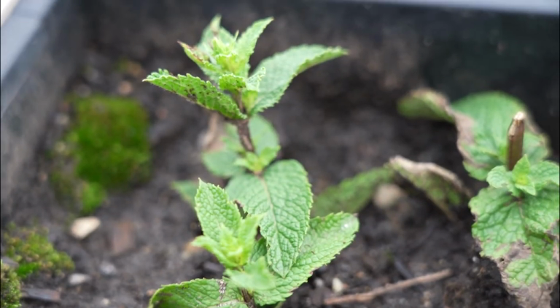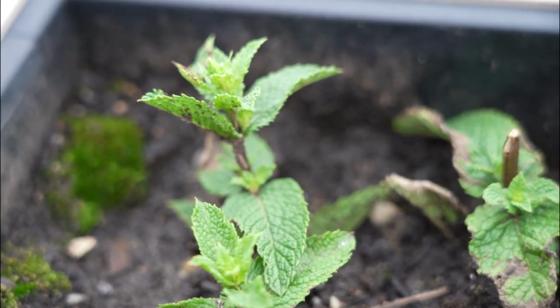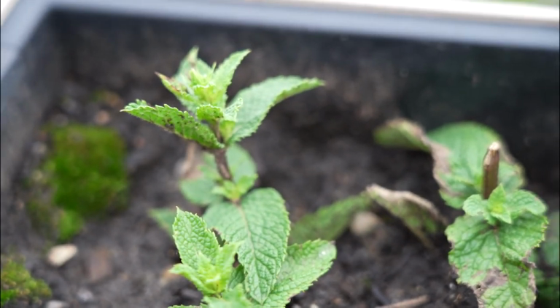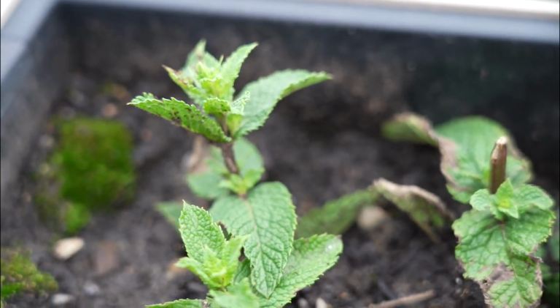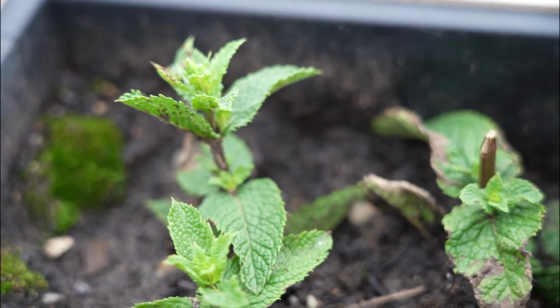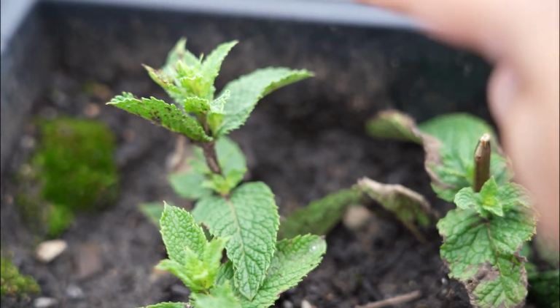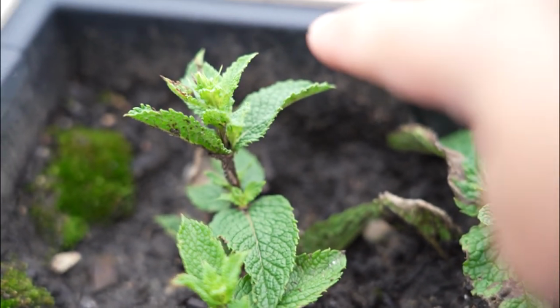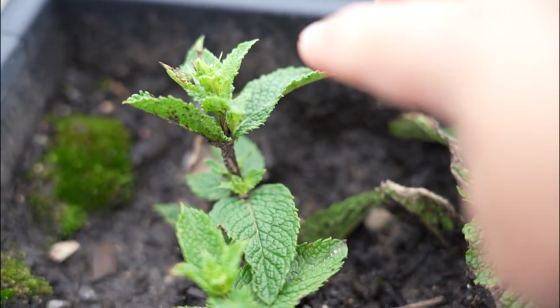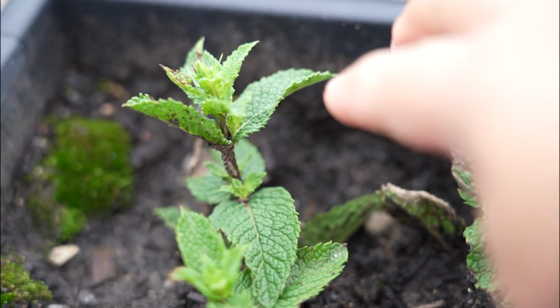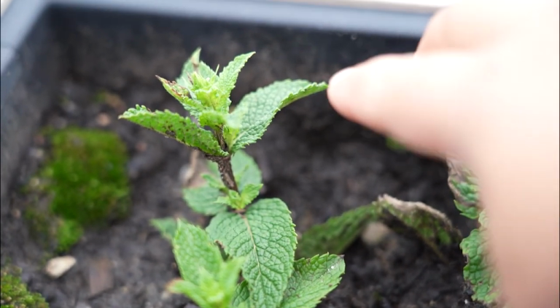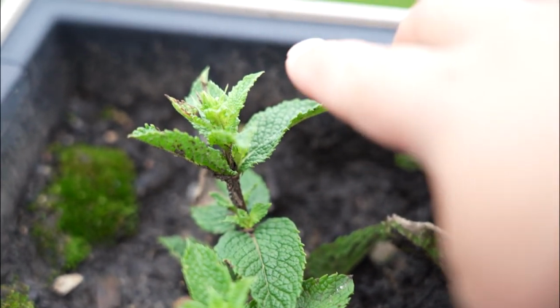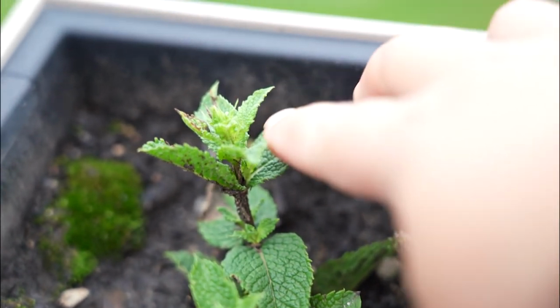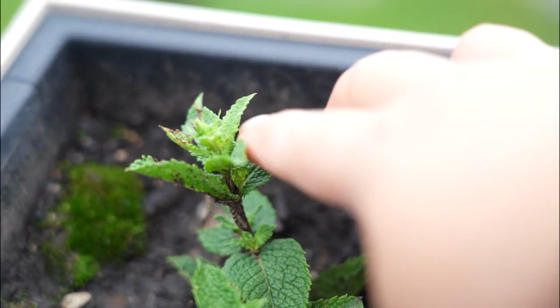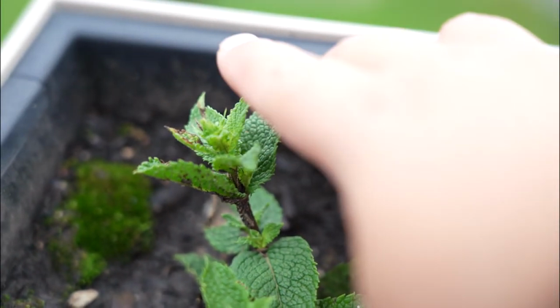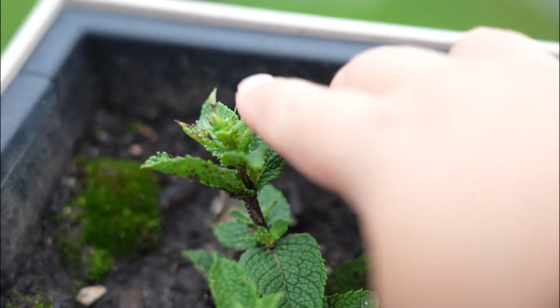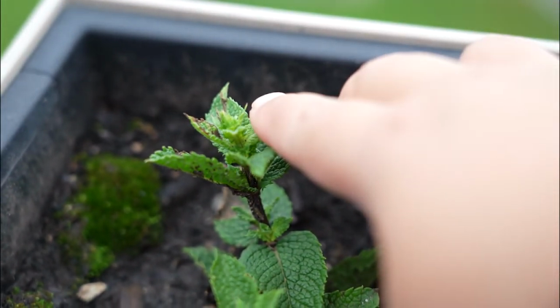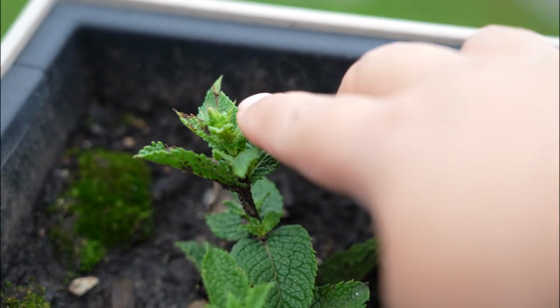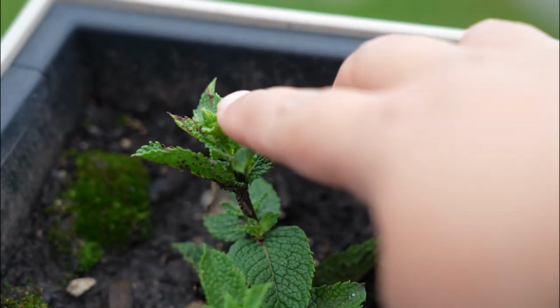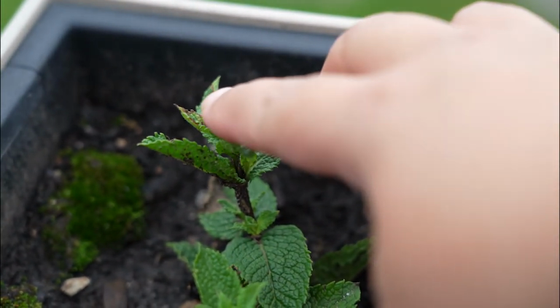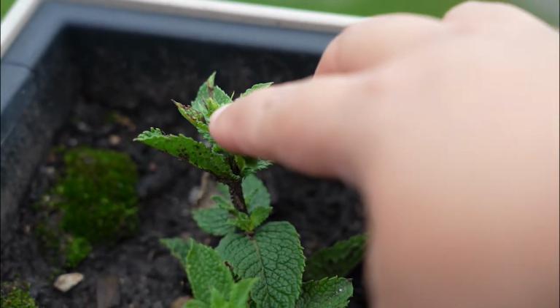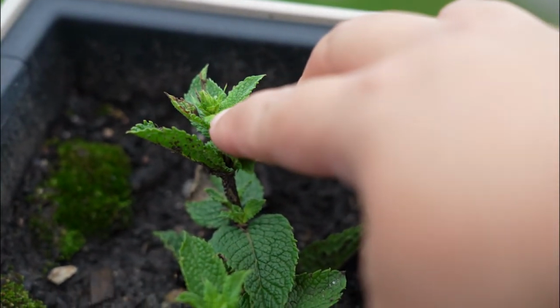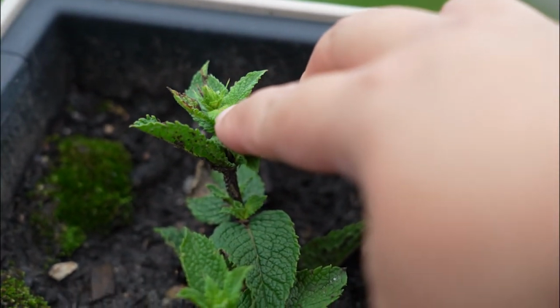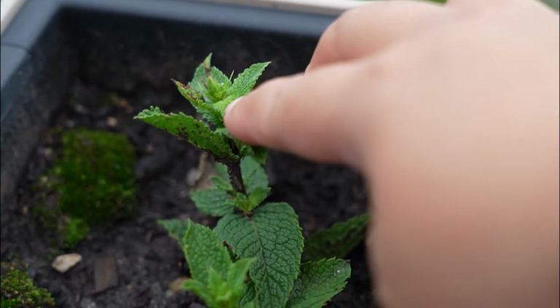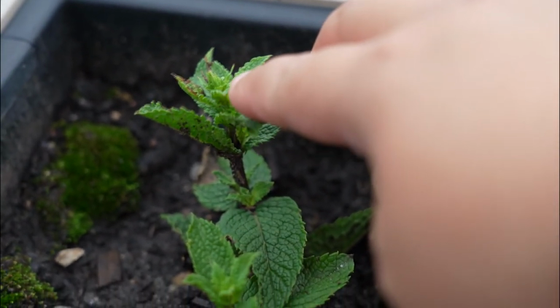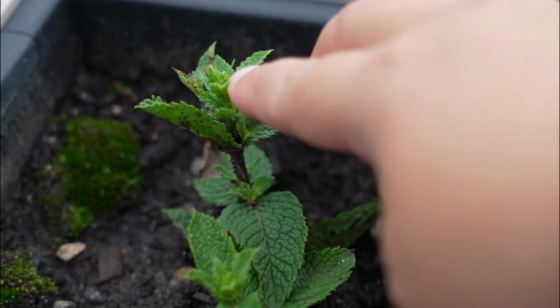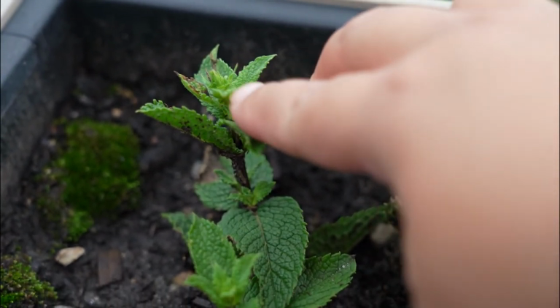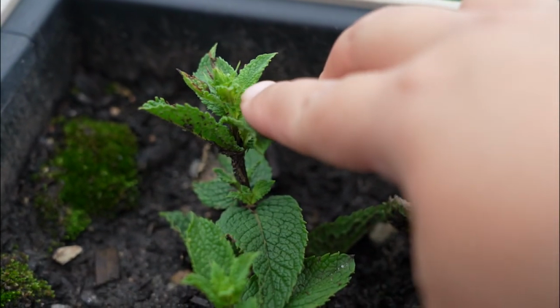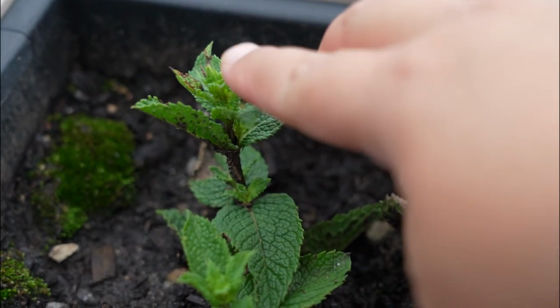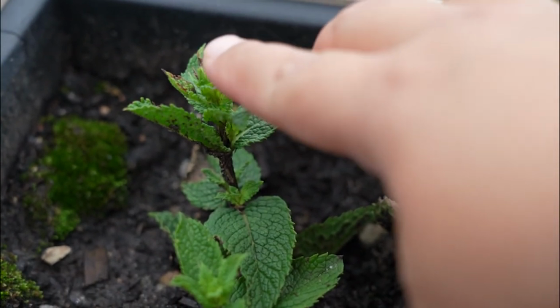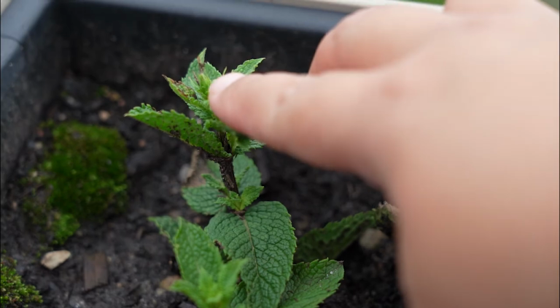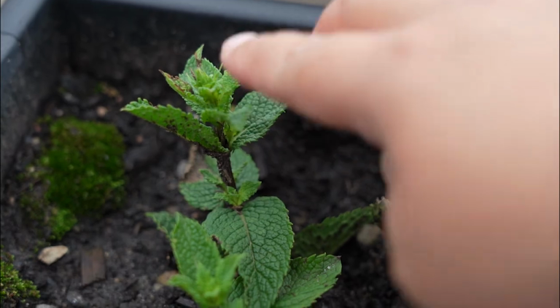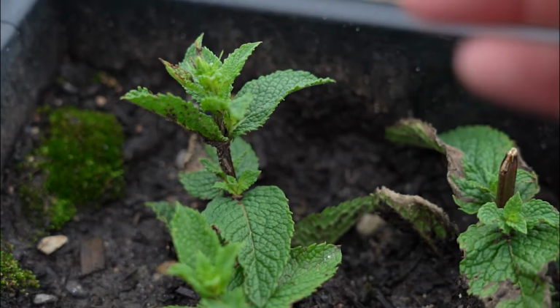If you've seen my last vlog, I planted some peppermint — and look at that, they're already growing!